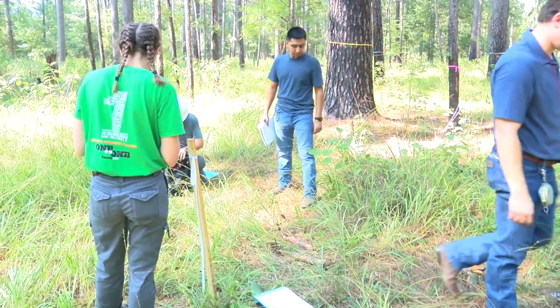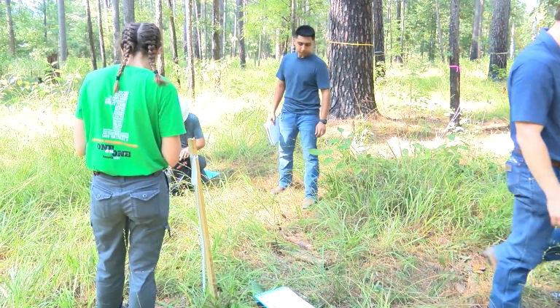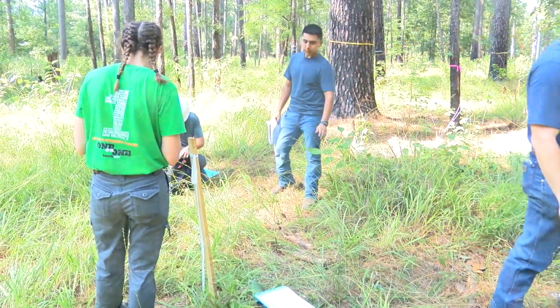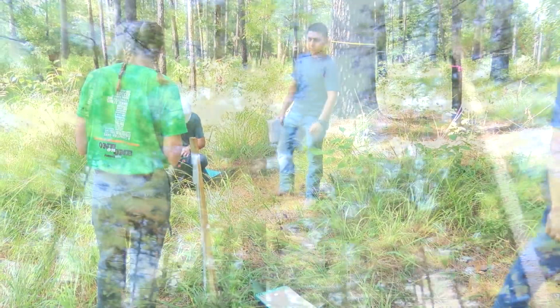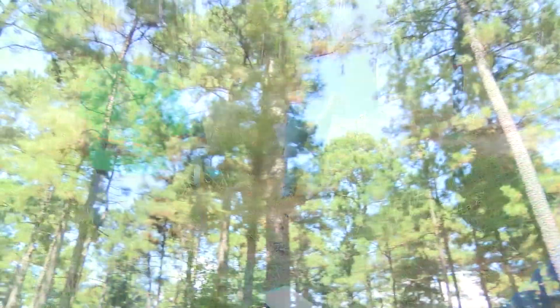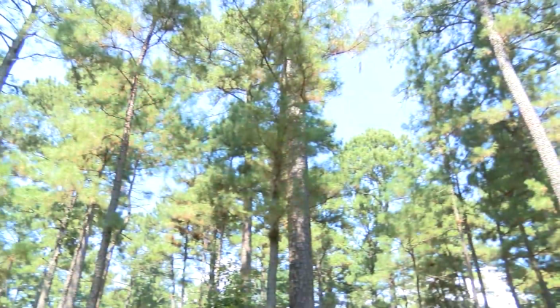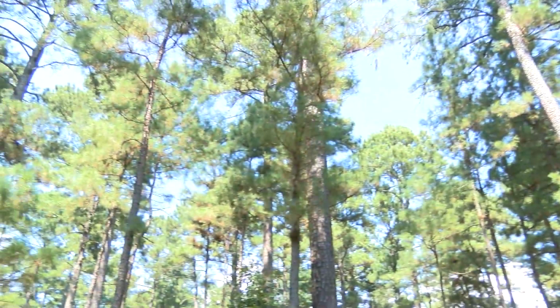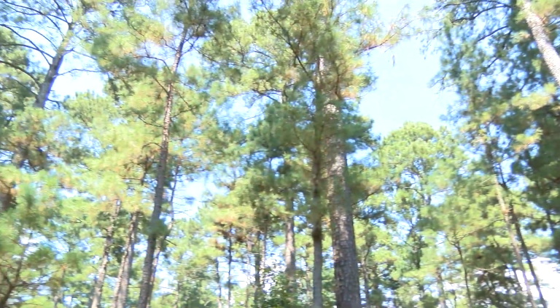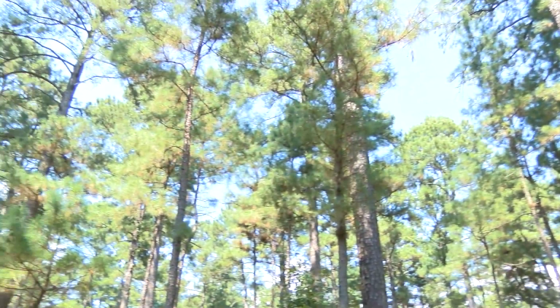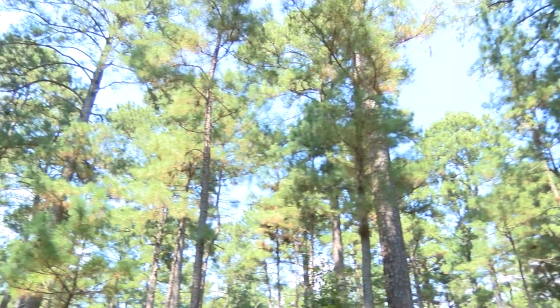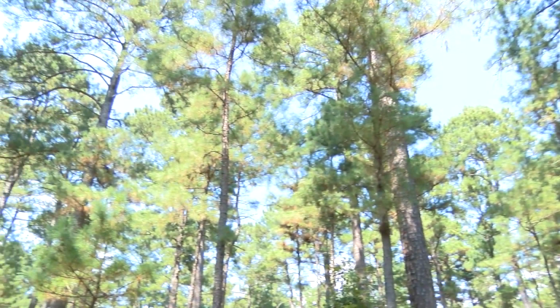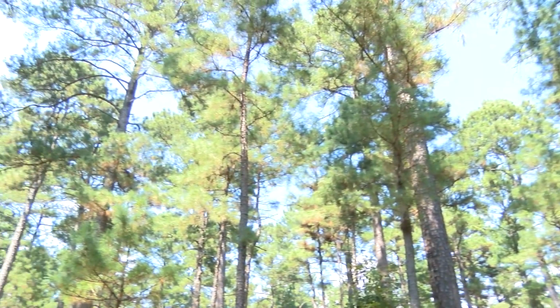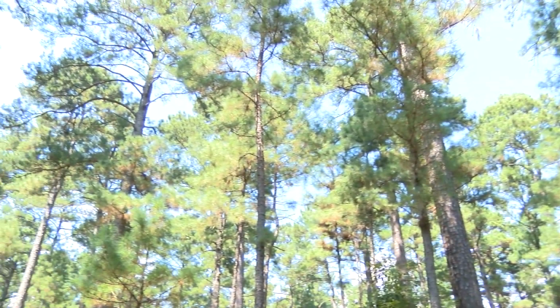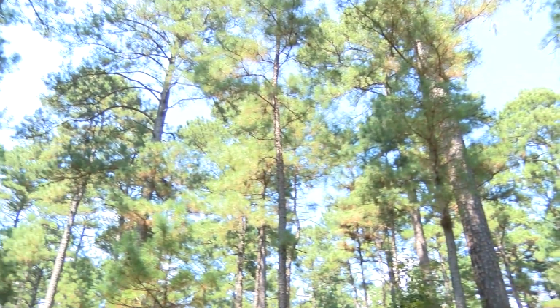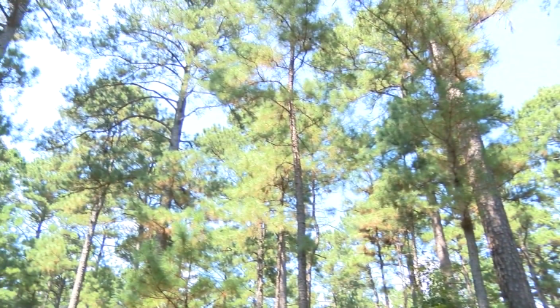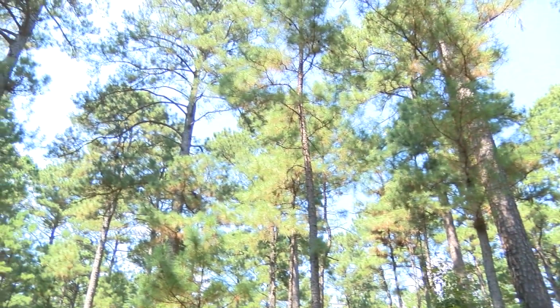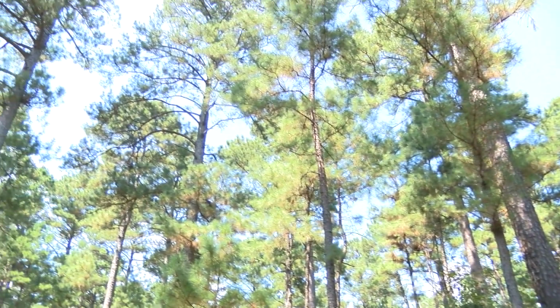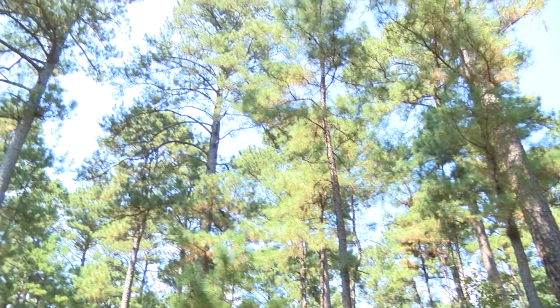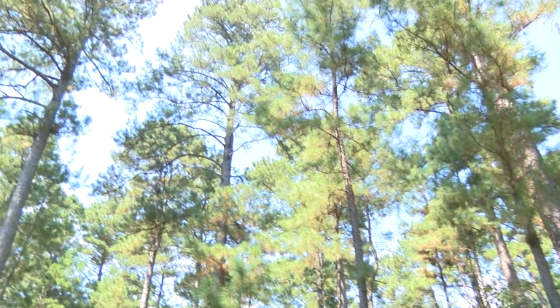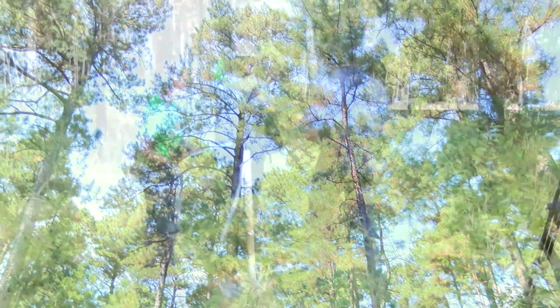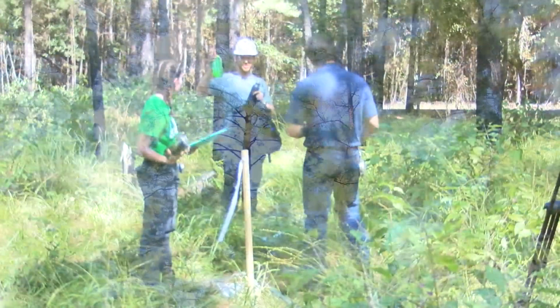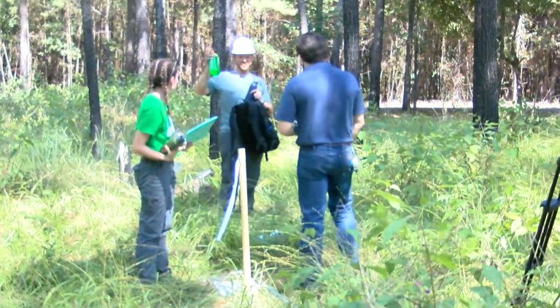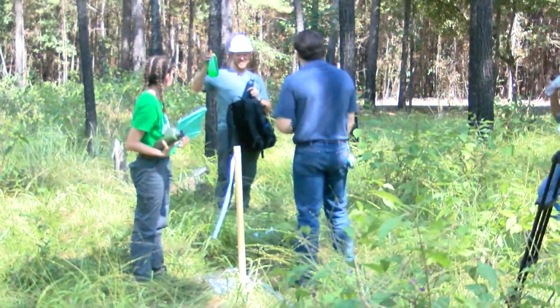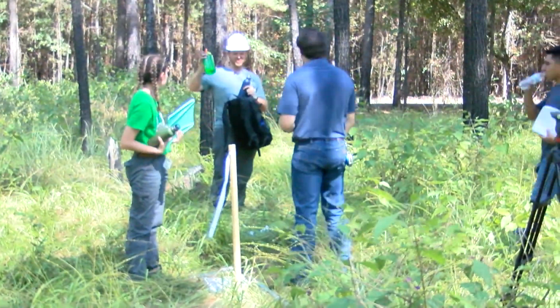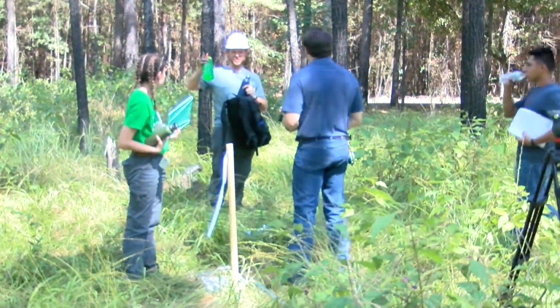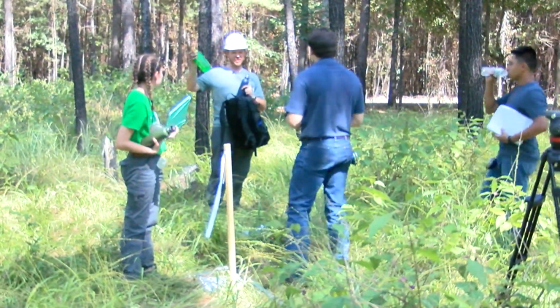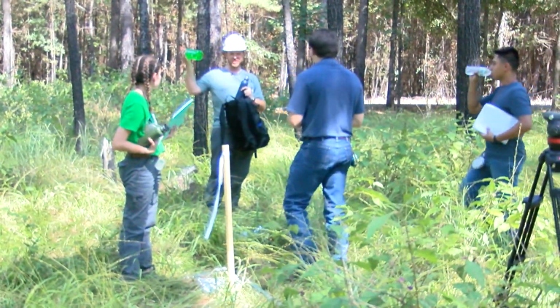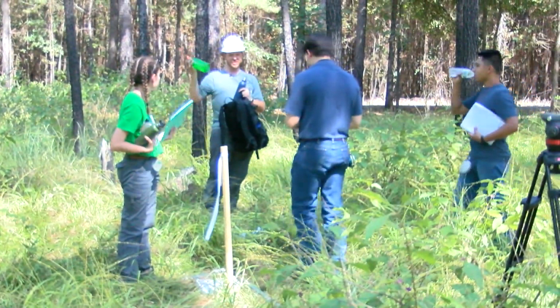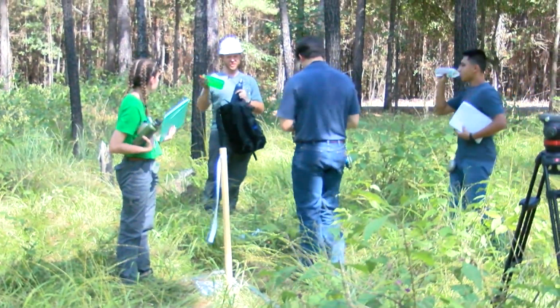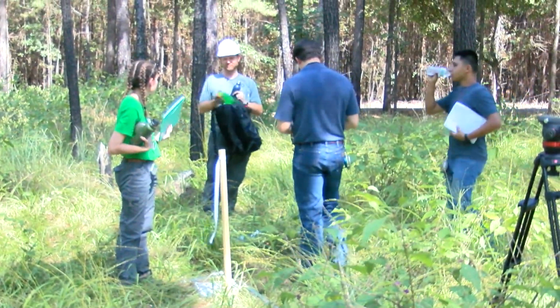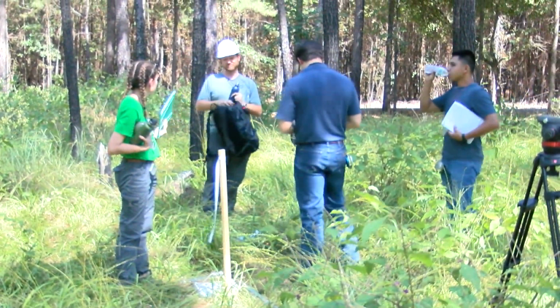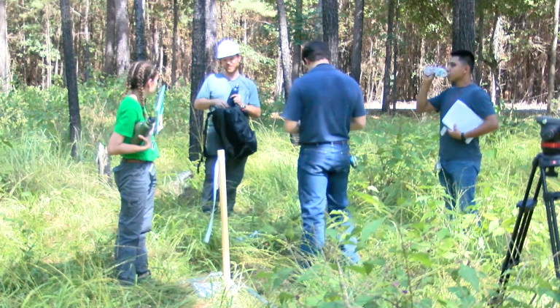Plus, just the nature fix coming out here into this beautiful forest. It's been a well-managed forest for years for the university.